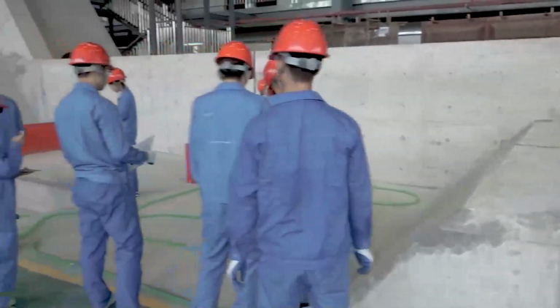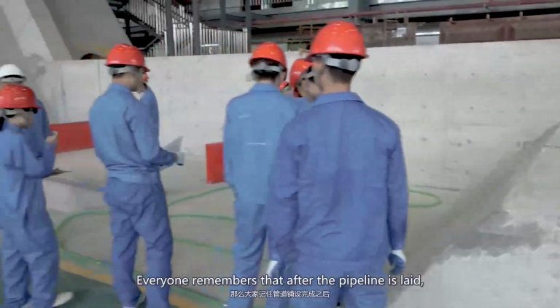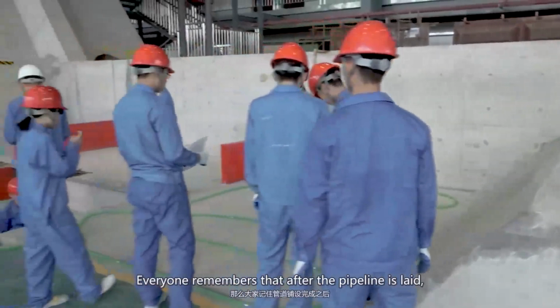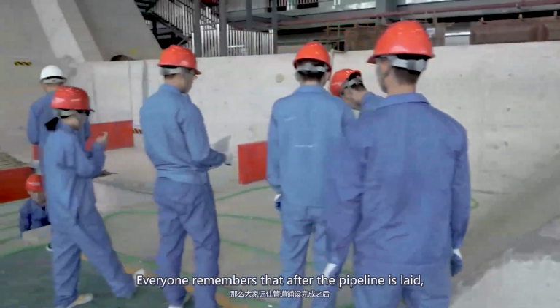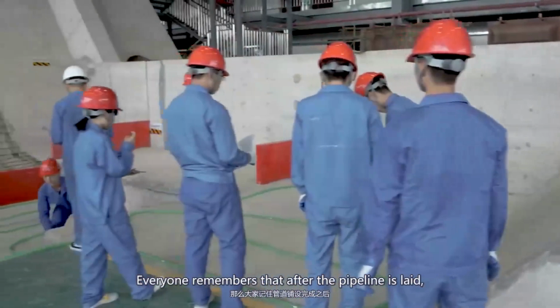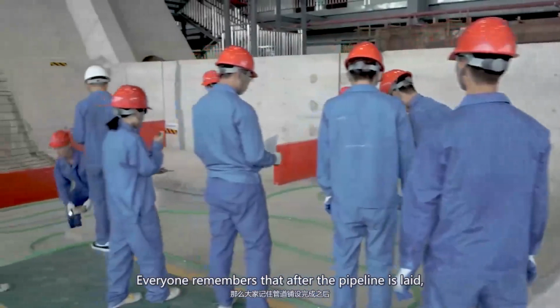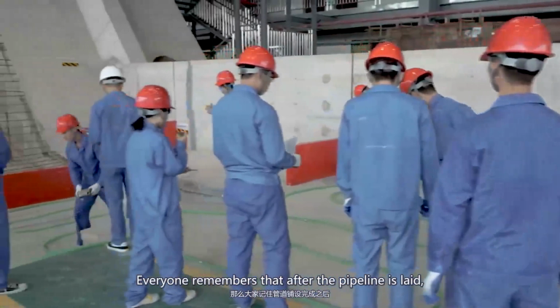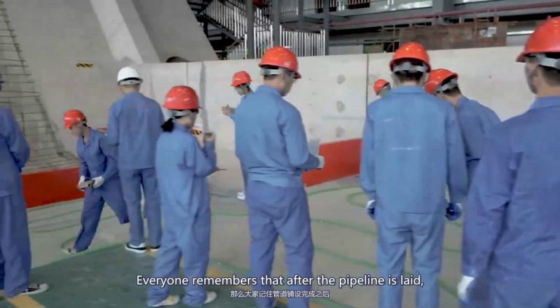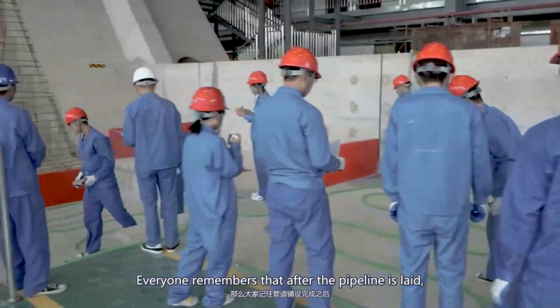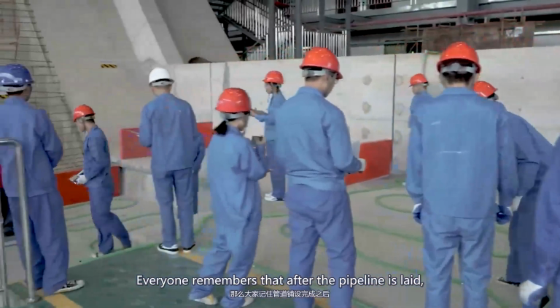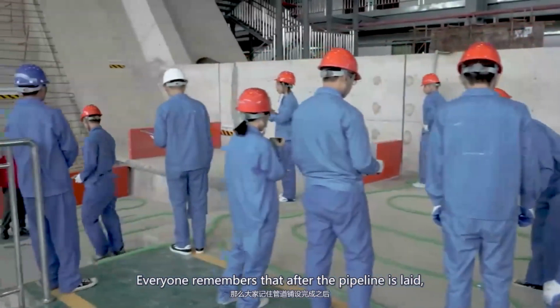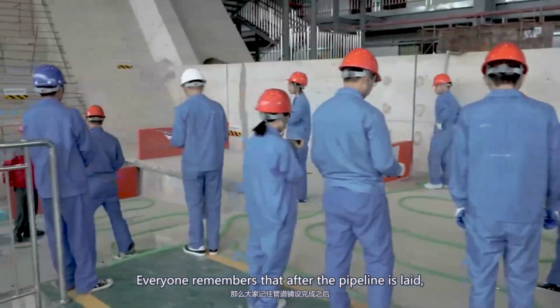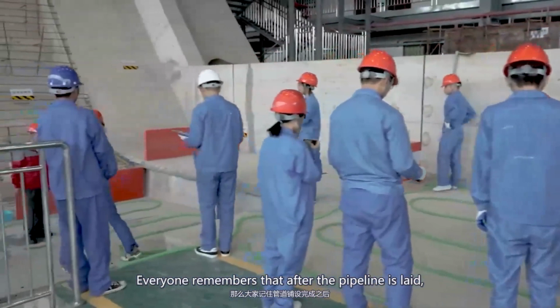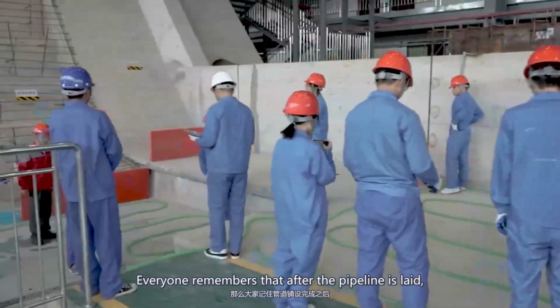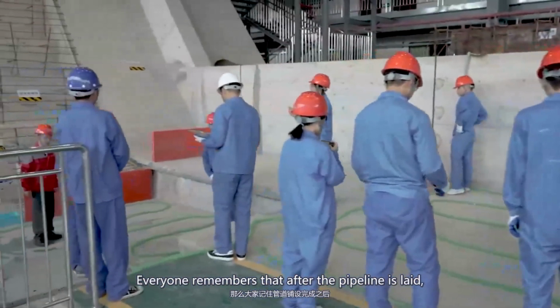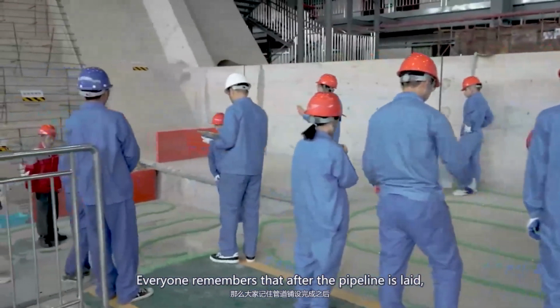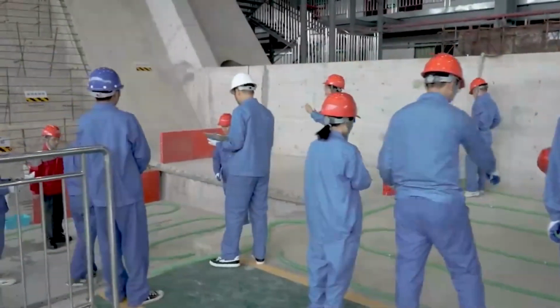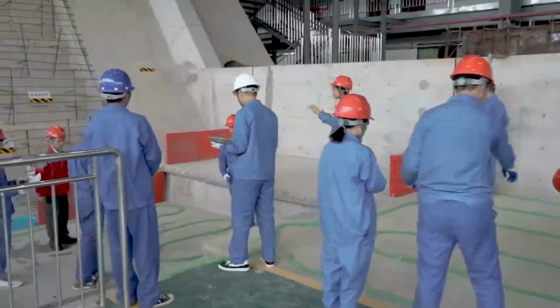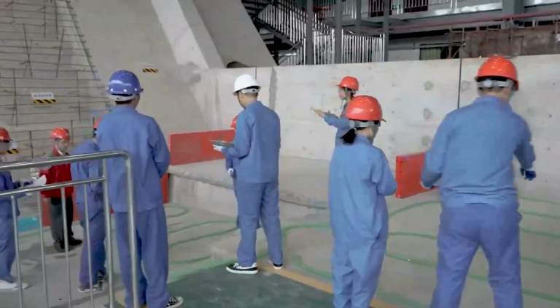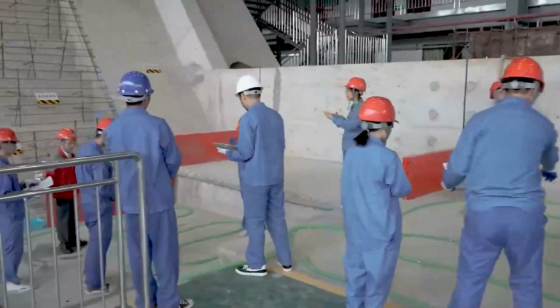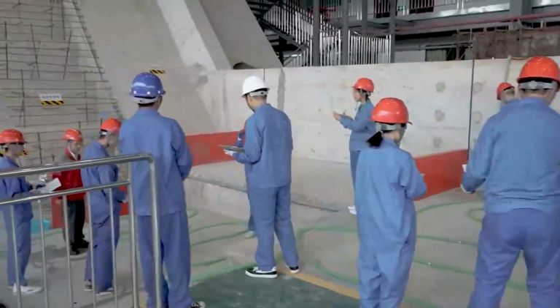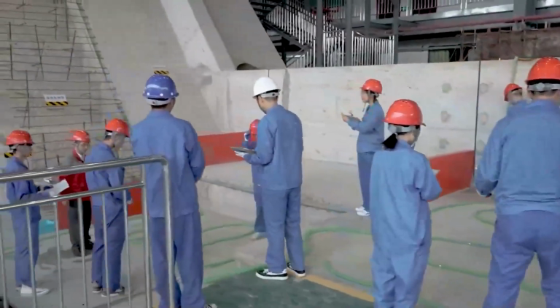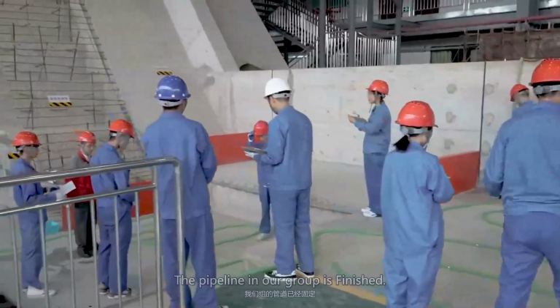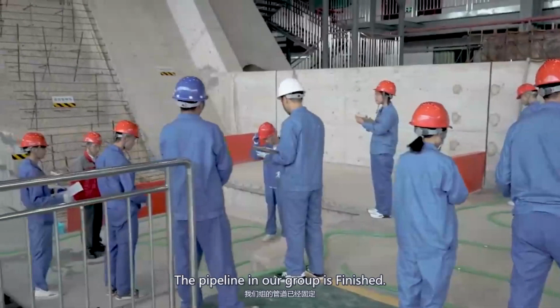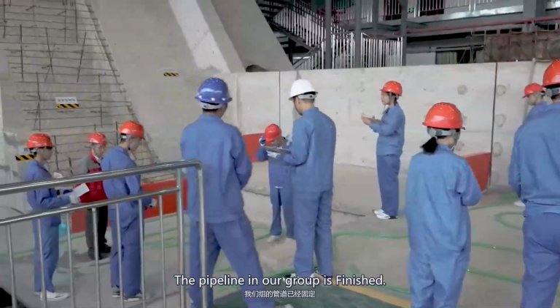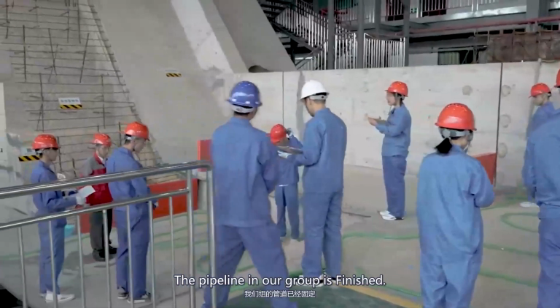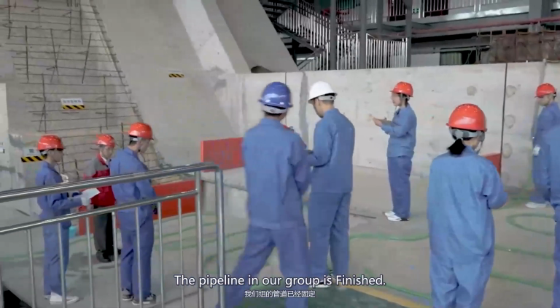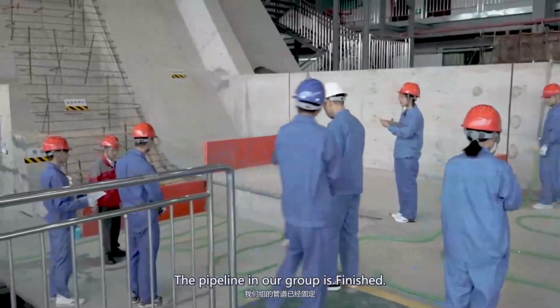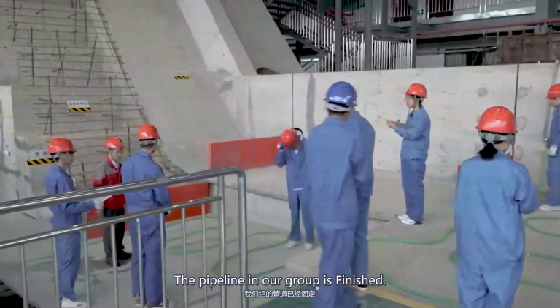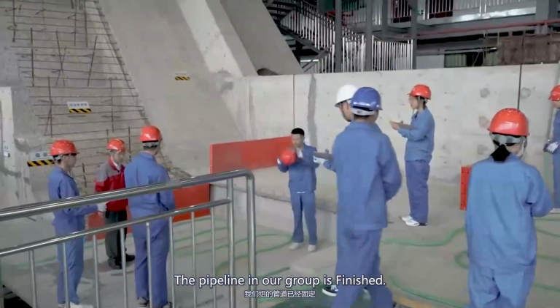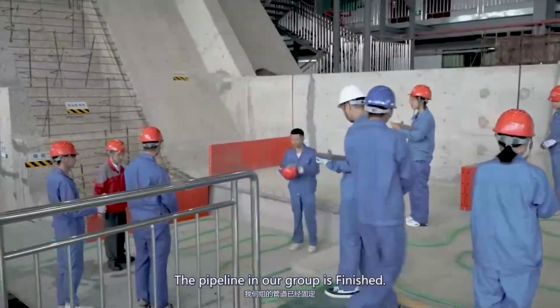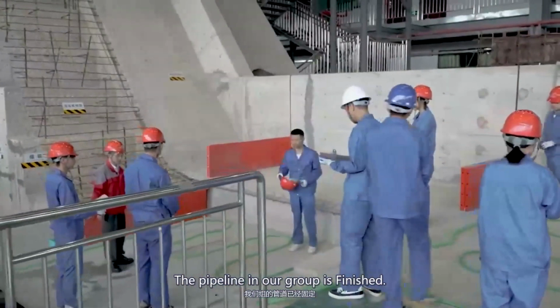Everyone remember that after the pipeline is laid, the pipeline in our group is finished.